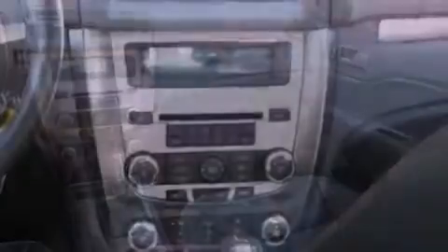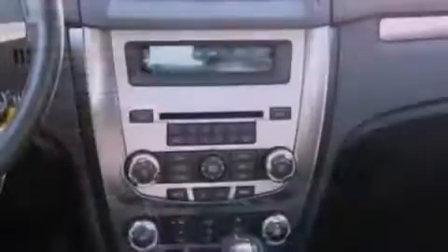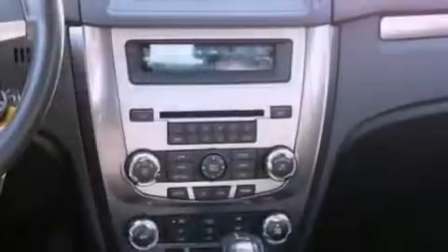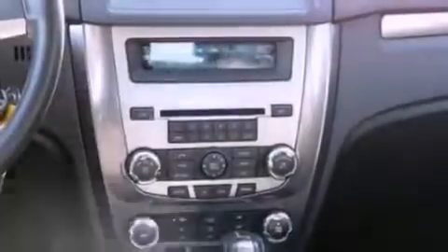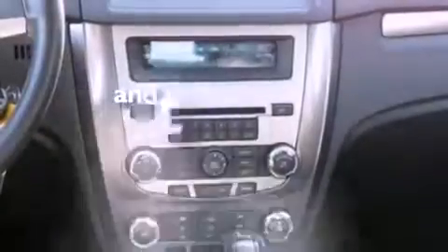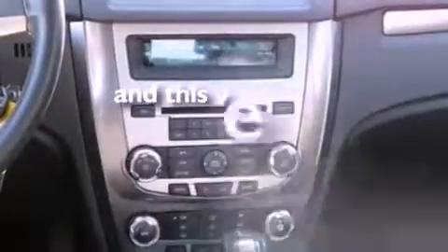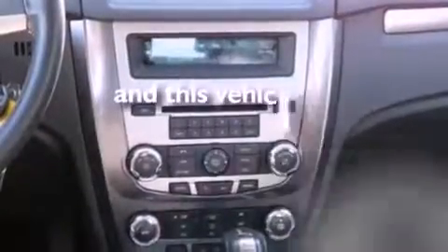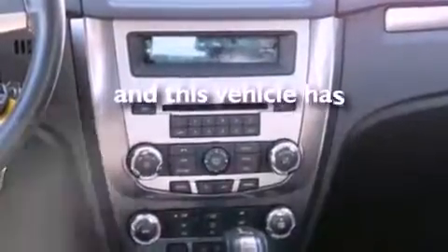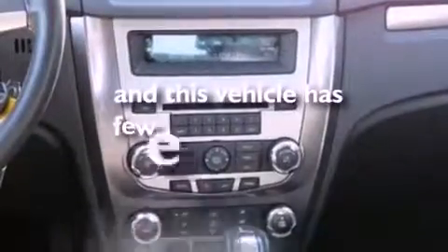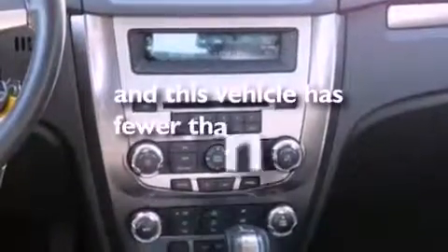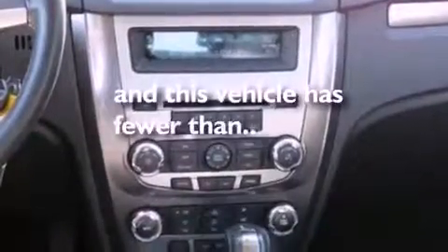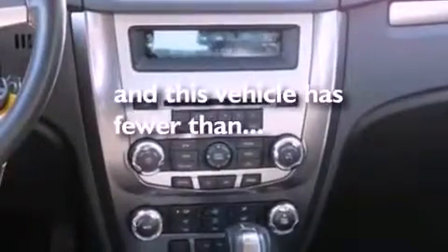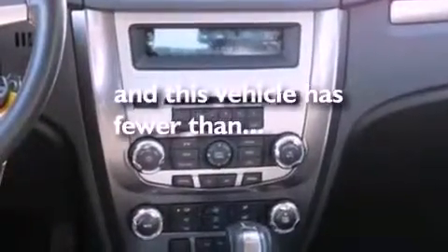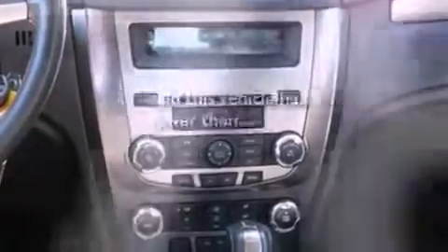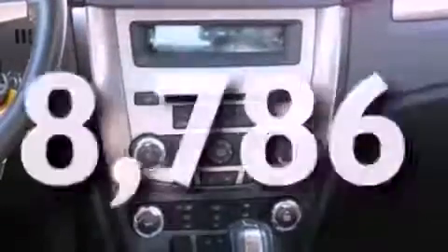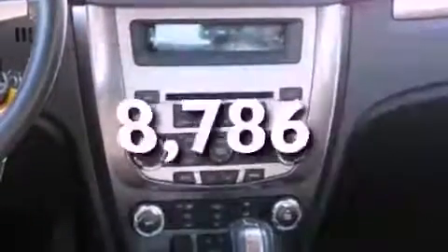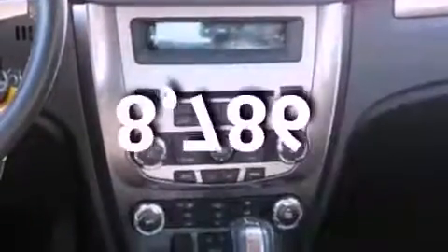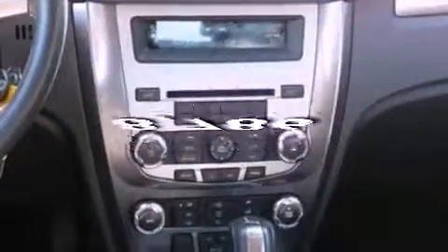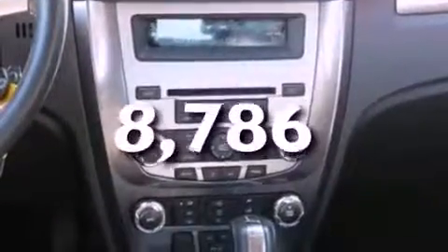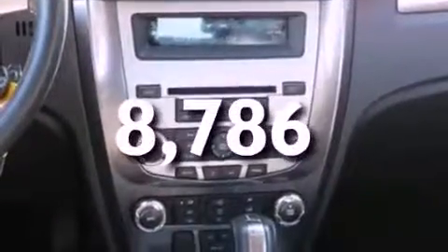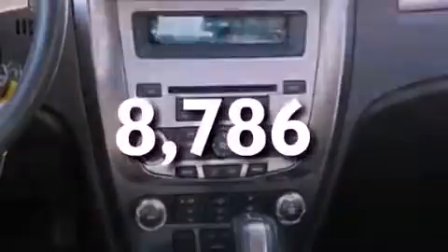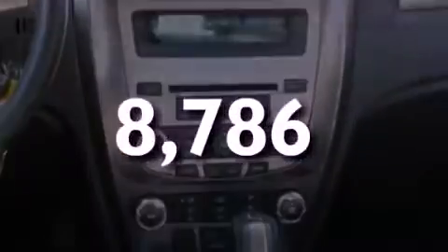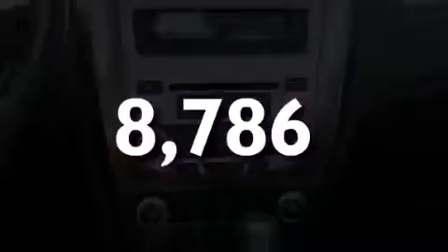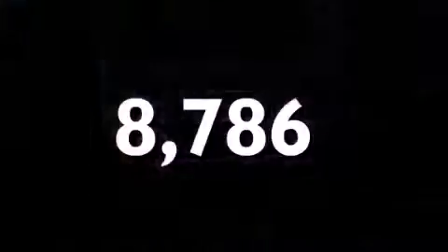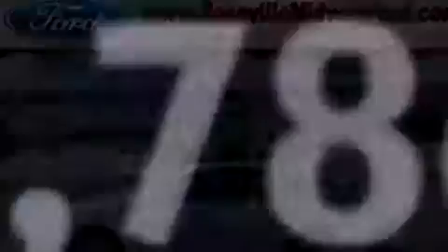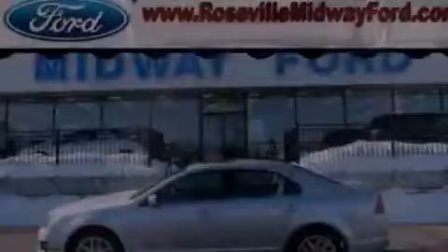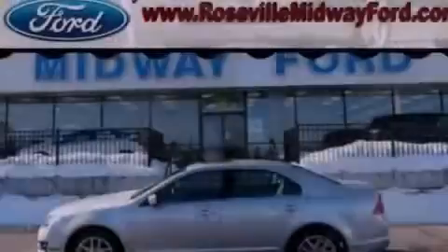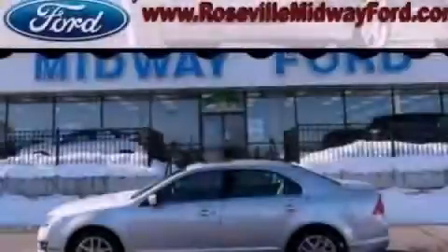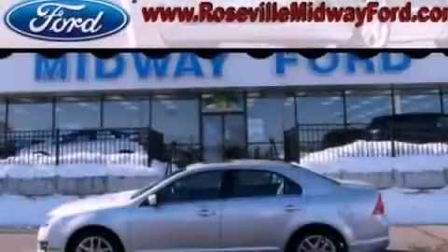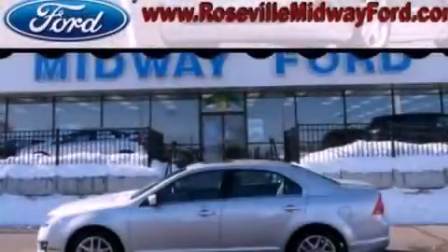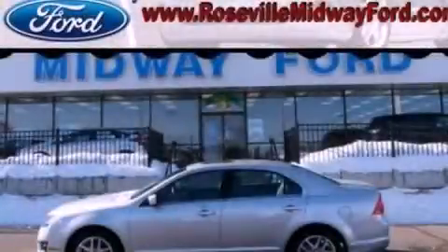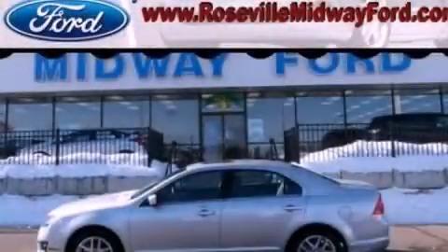This vehicle has fewer than 9,000 miles on the odometer. Stop by today and test drive this vehicle for yourself.